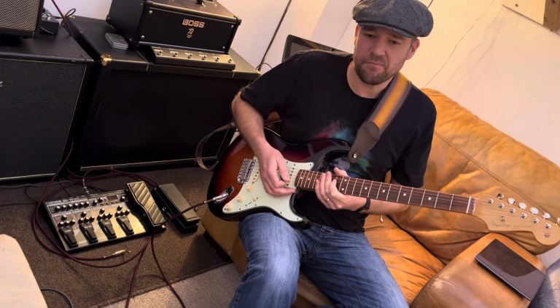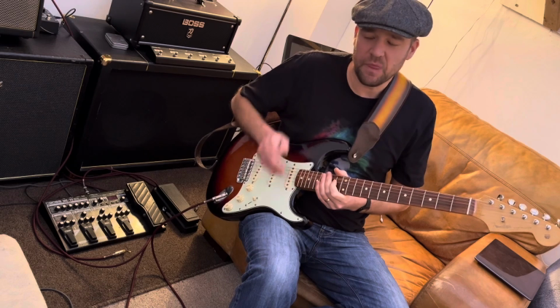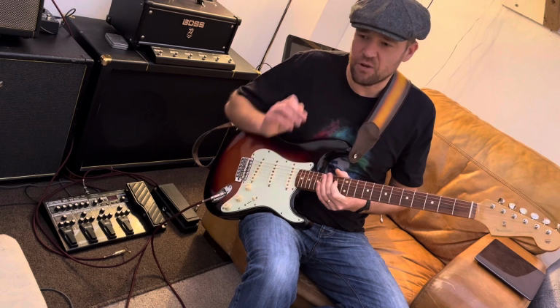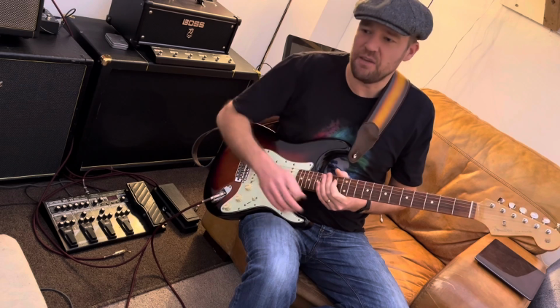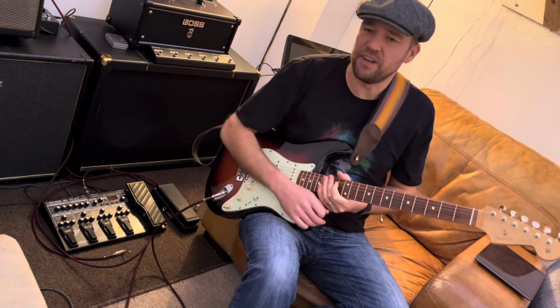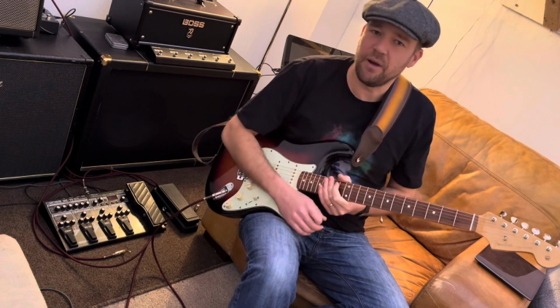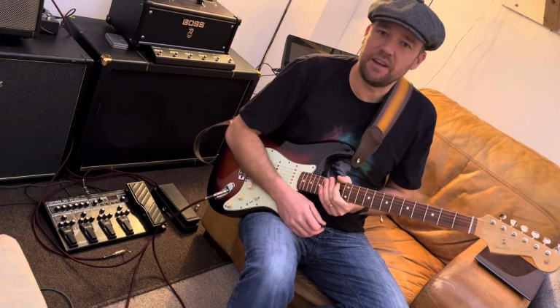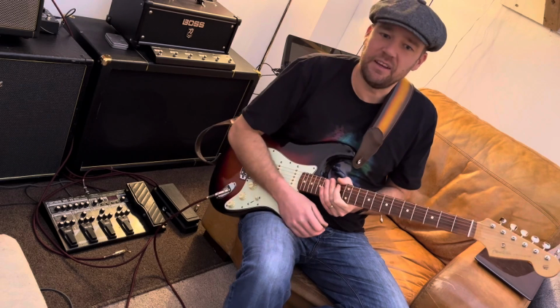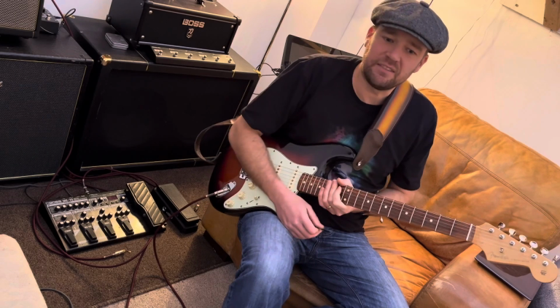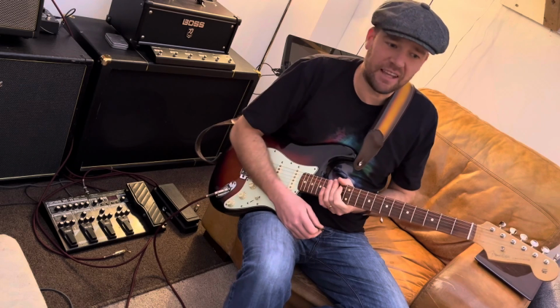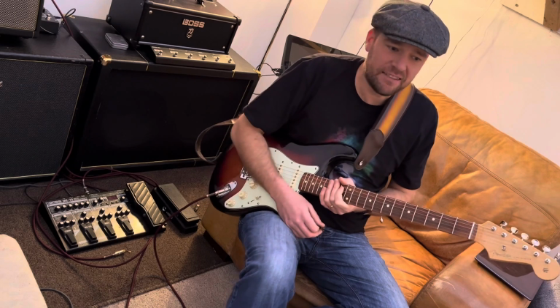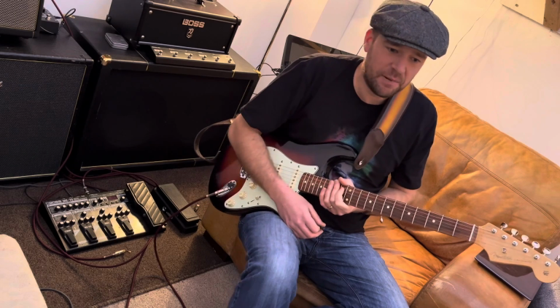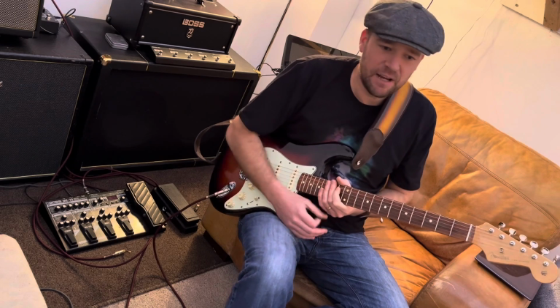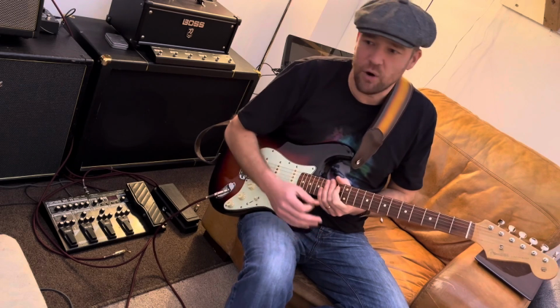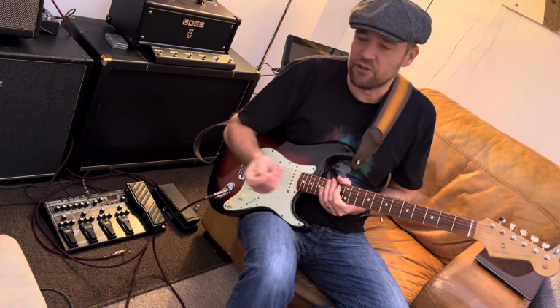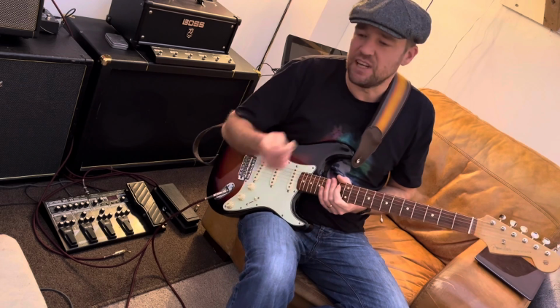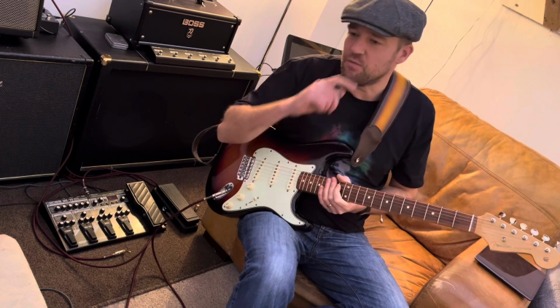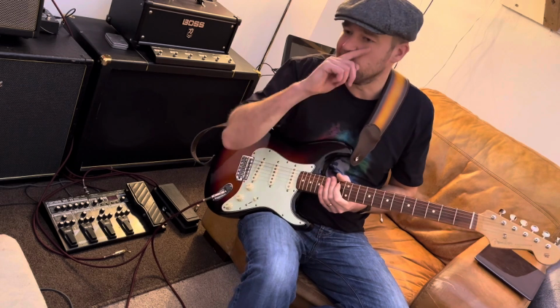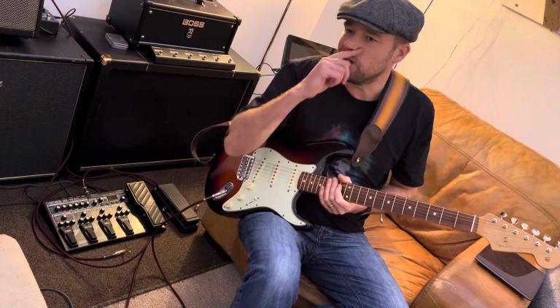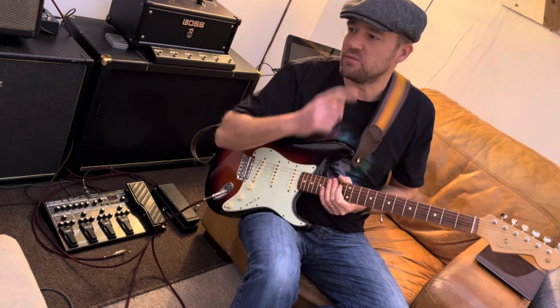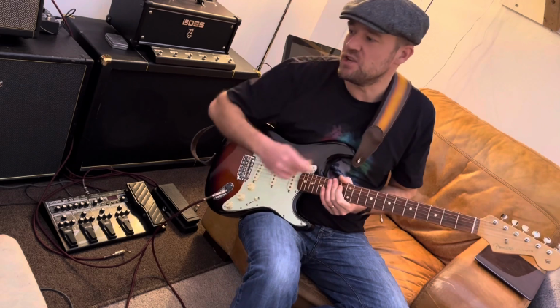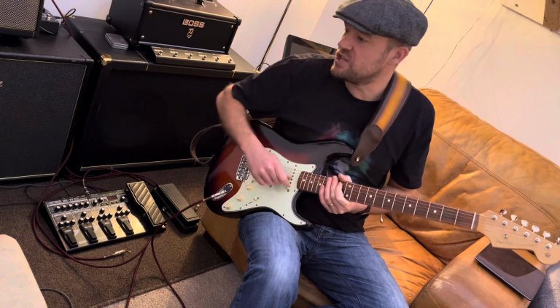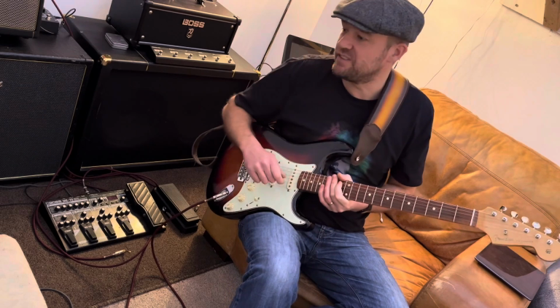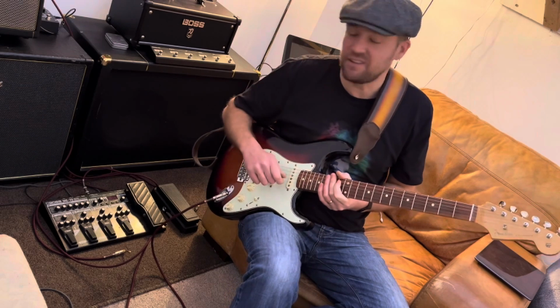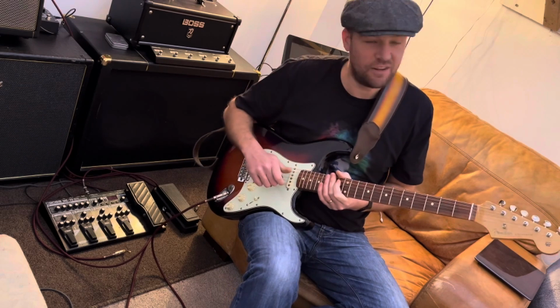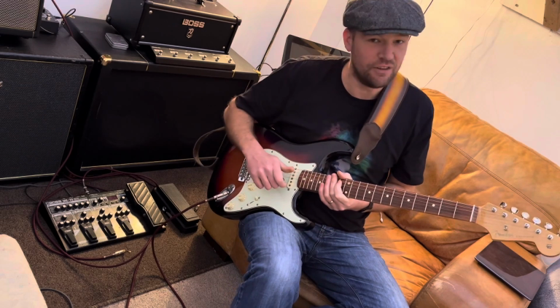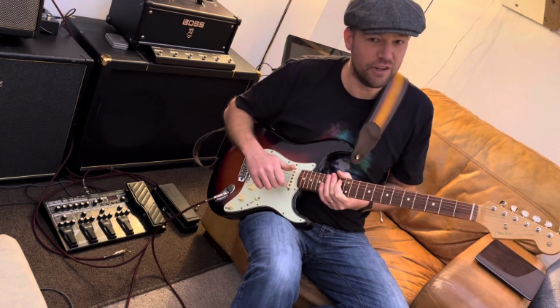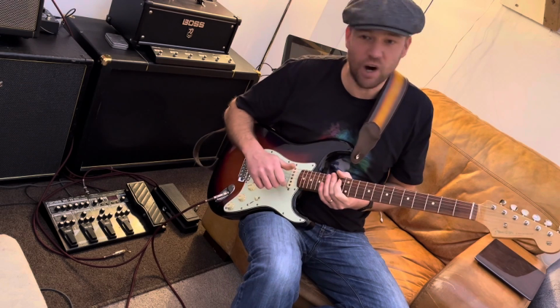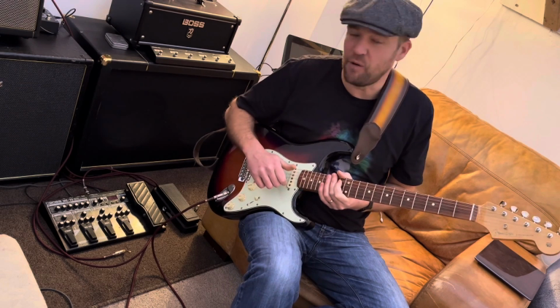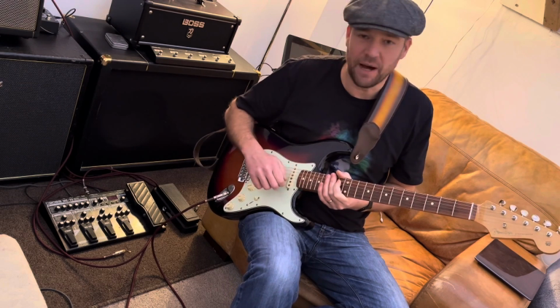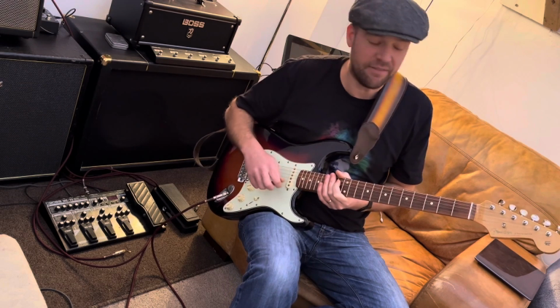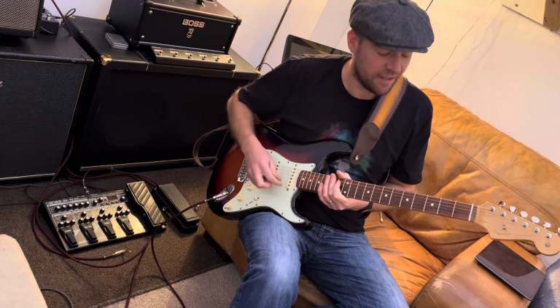The great thing about it is I get to play more Stevie Ray licks, which is not a bad thing.